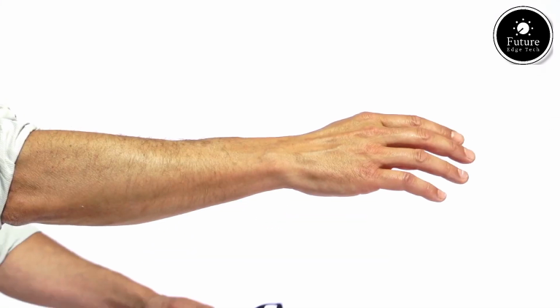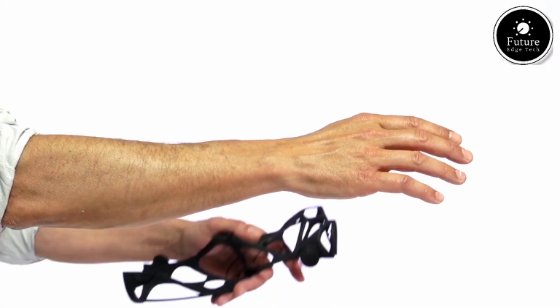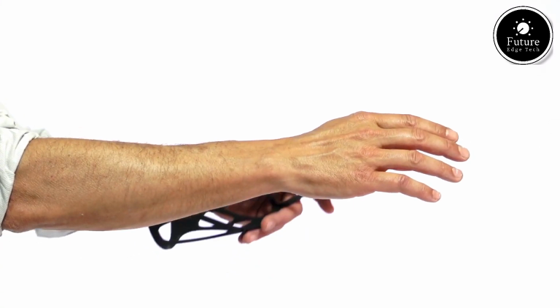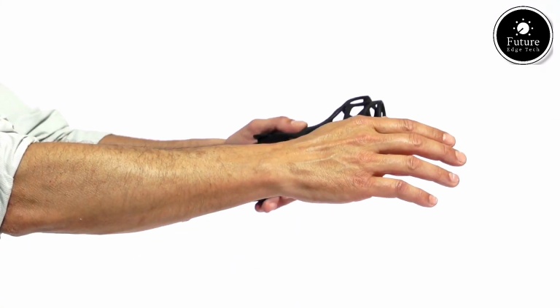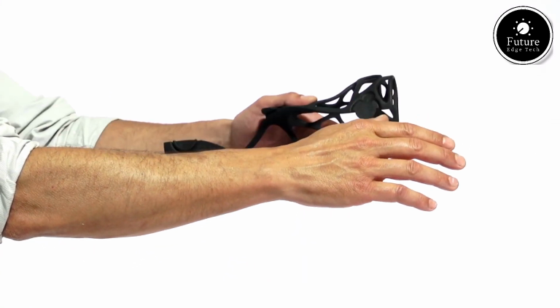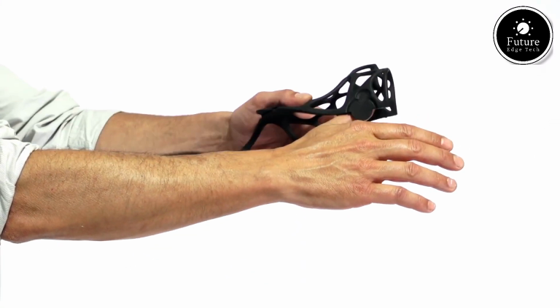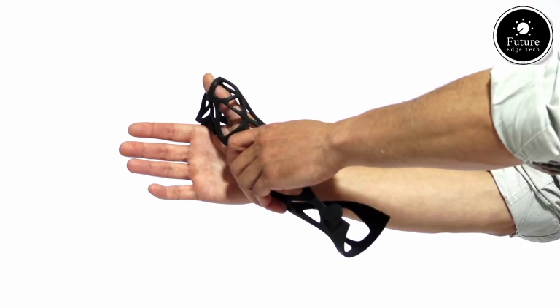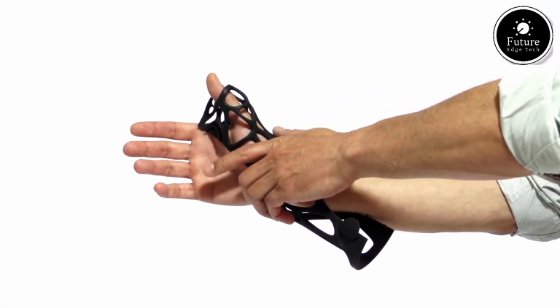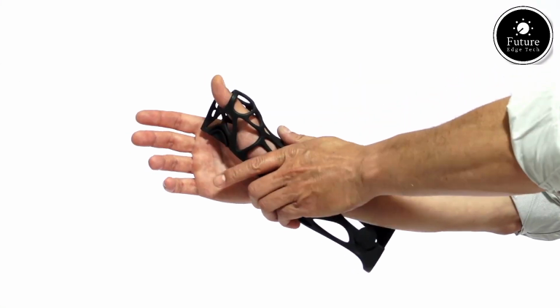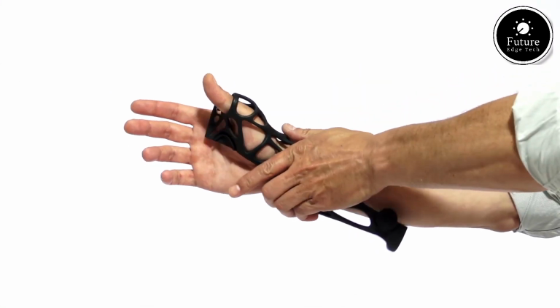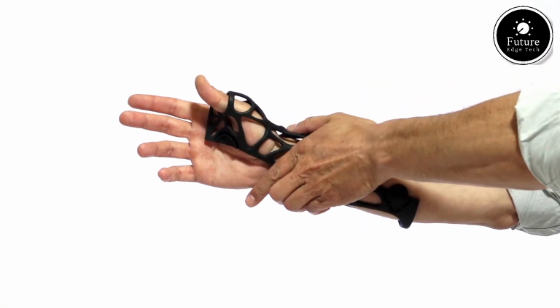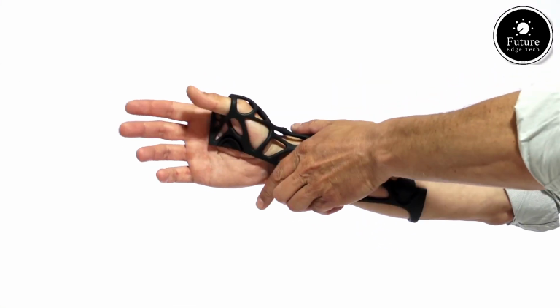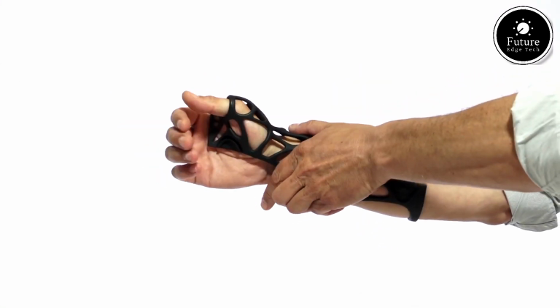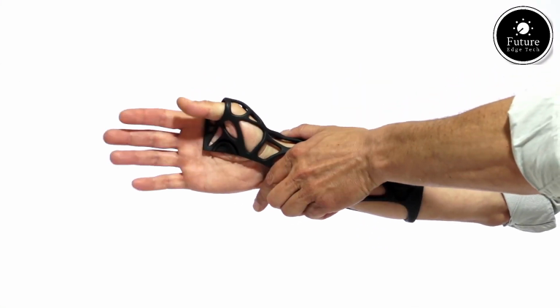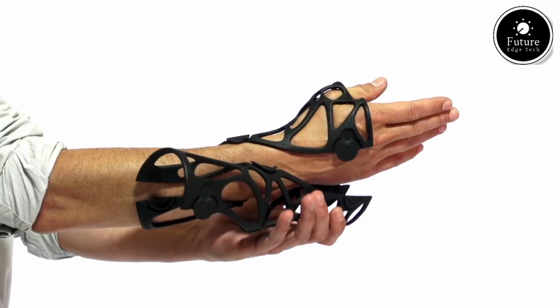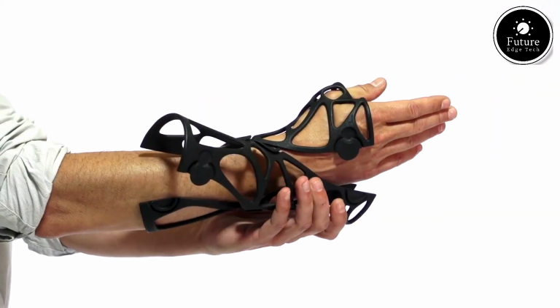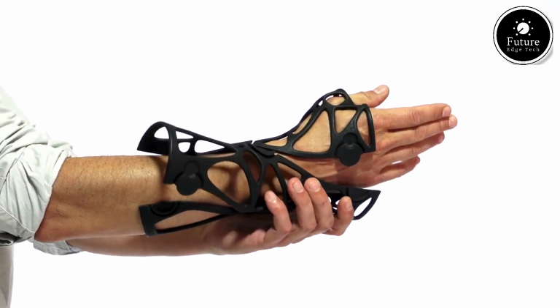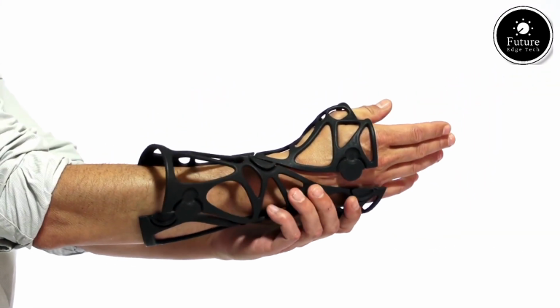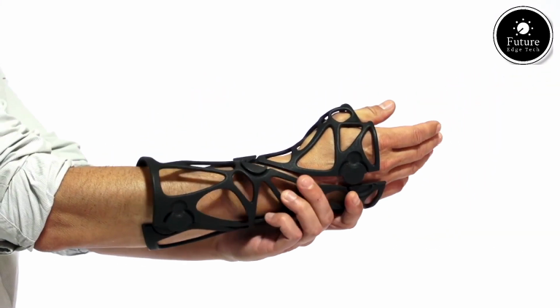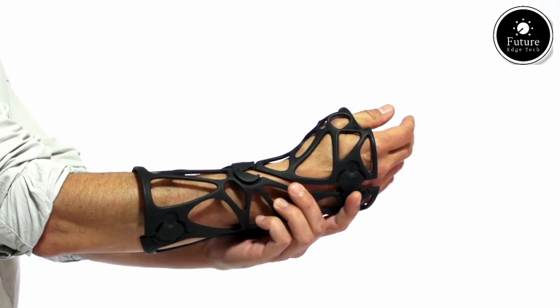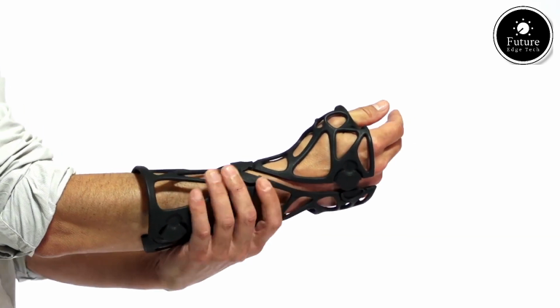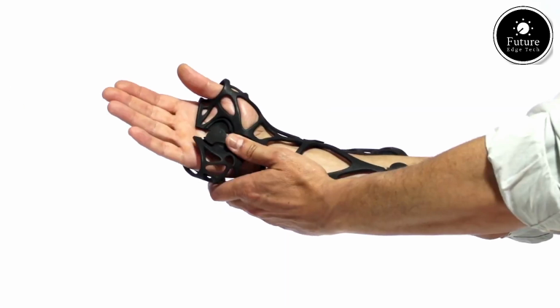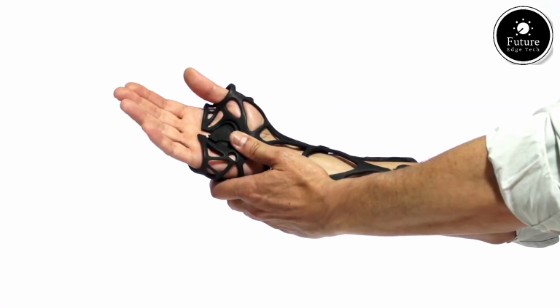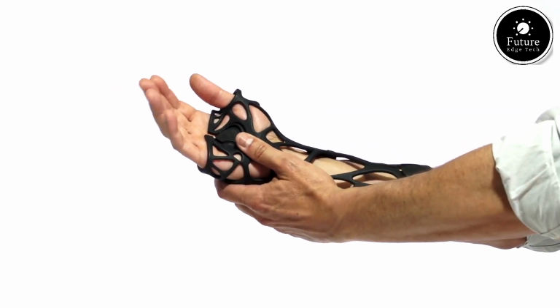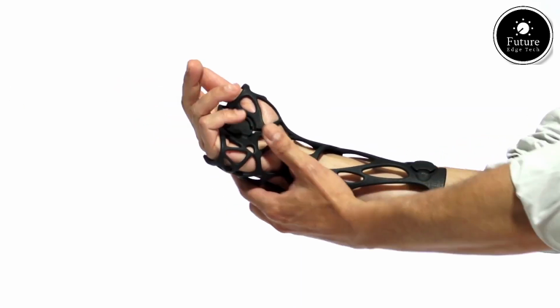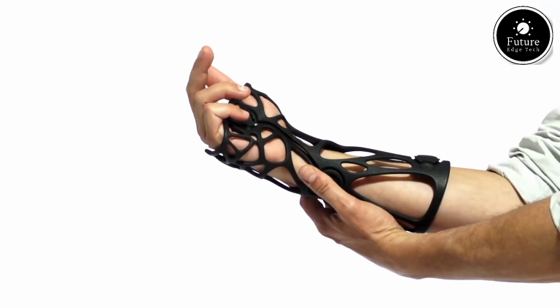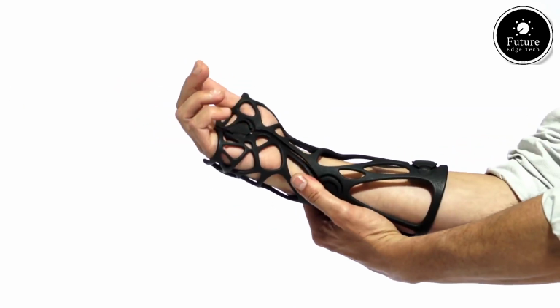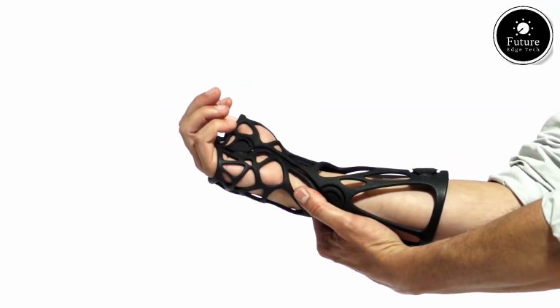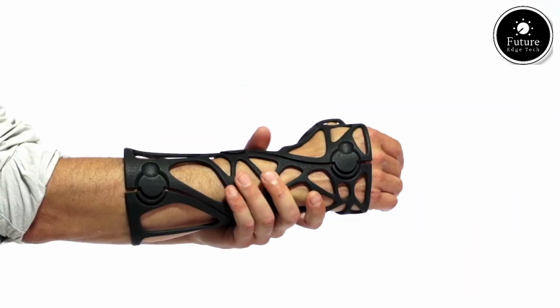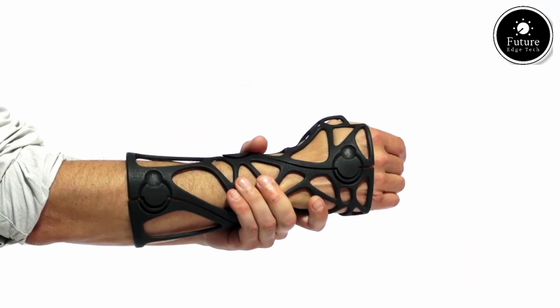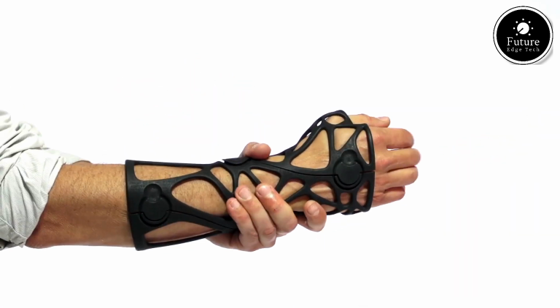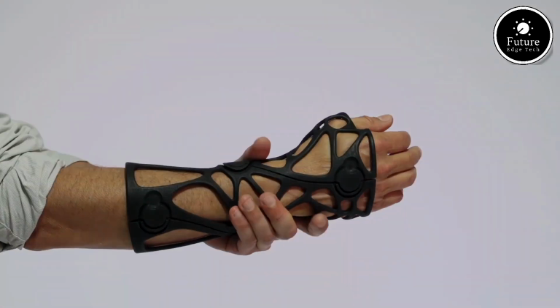Experience the XCLIT revolution today — where comfort, style, and innovation converge to support your health journey.